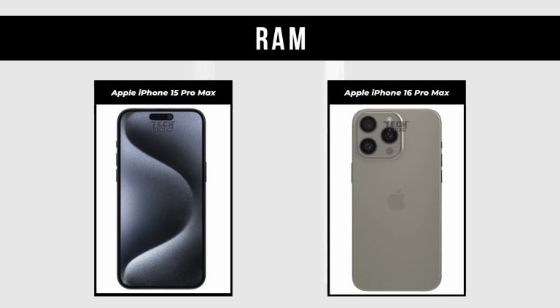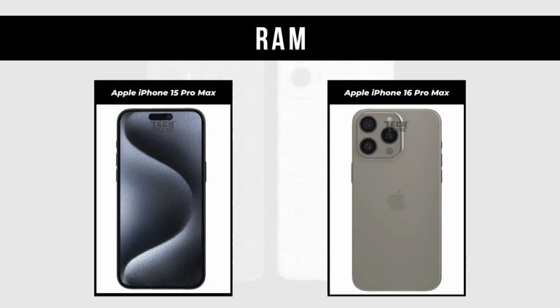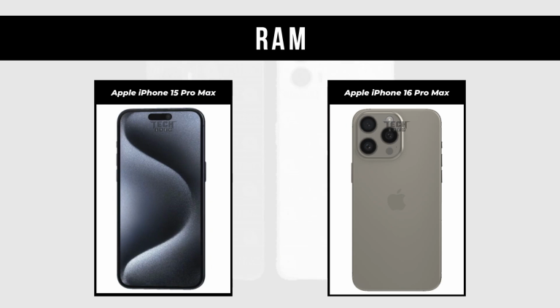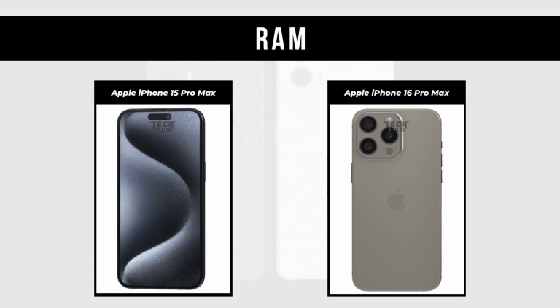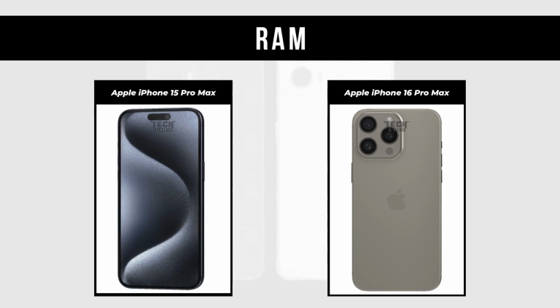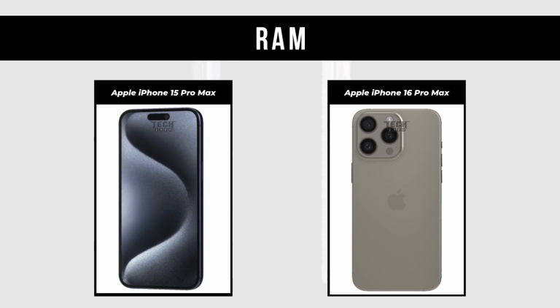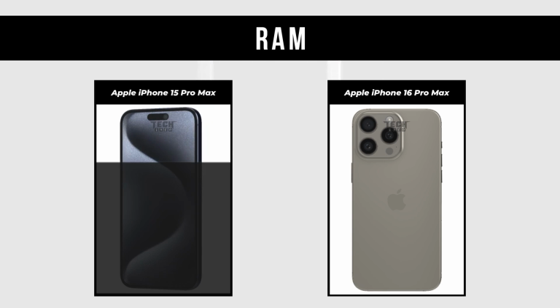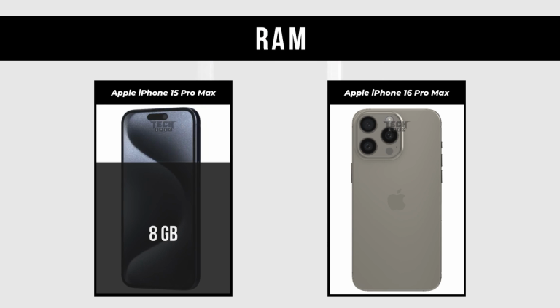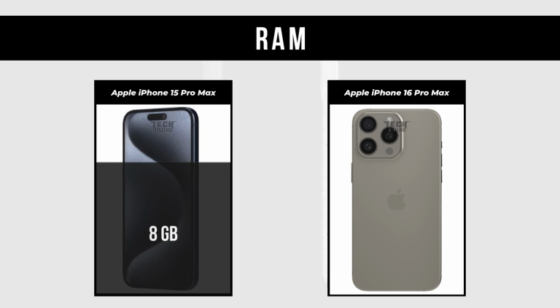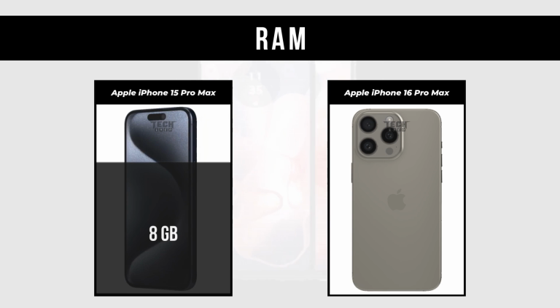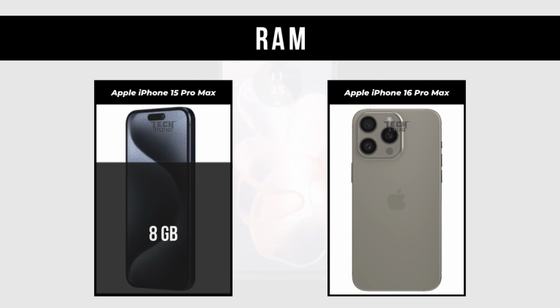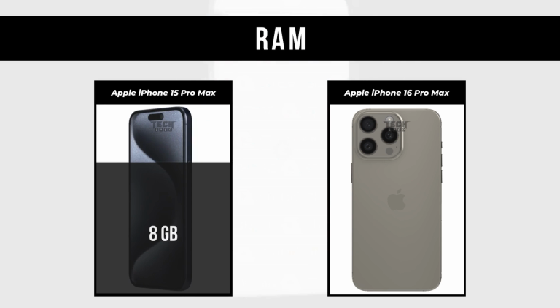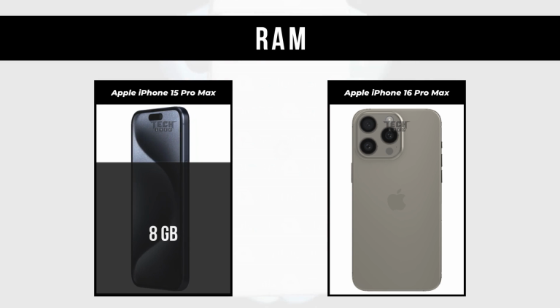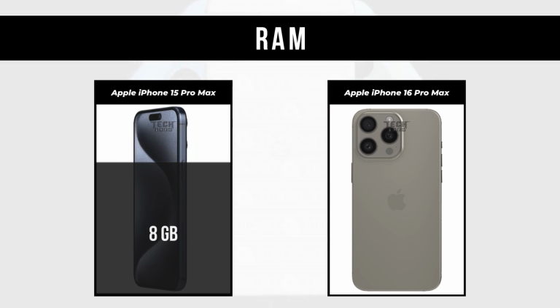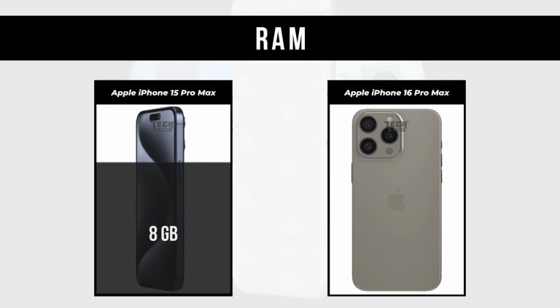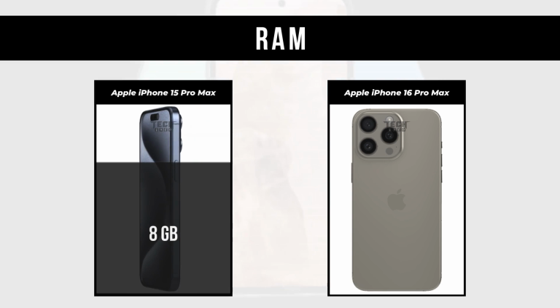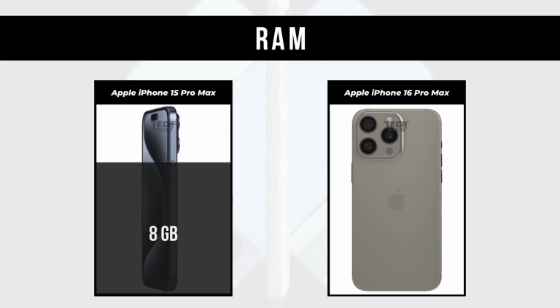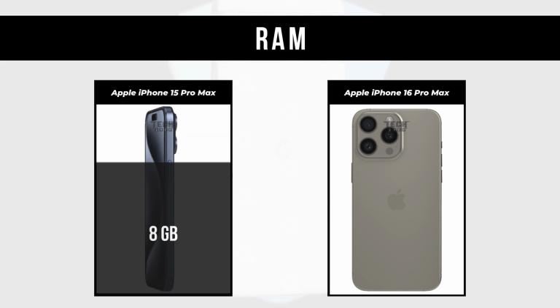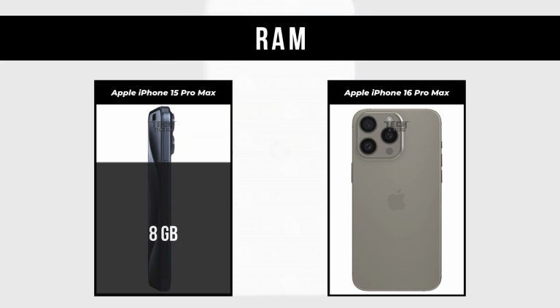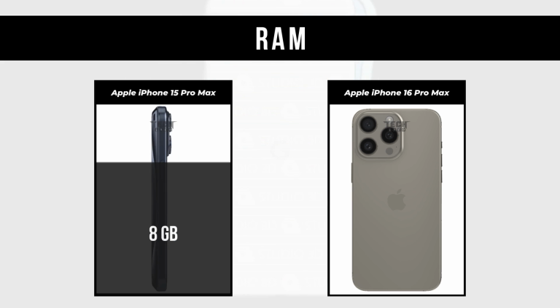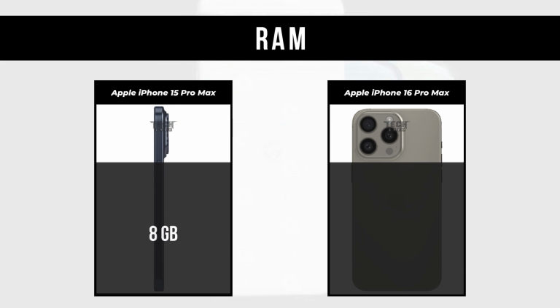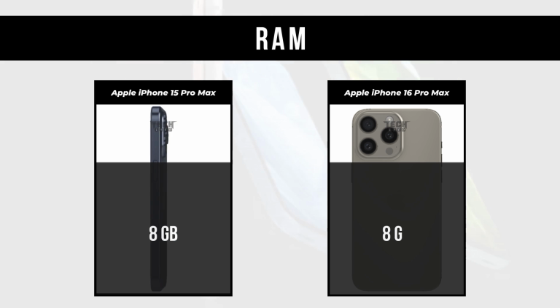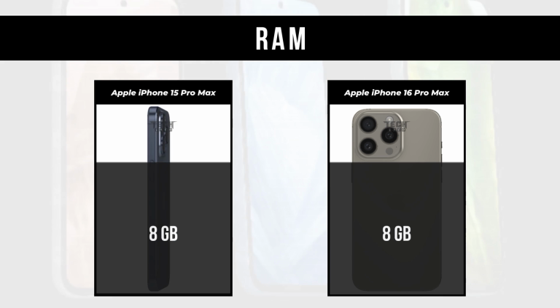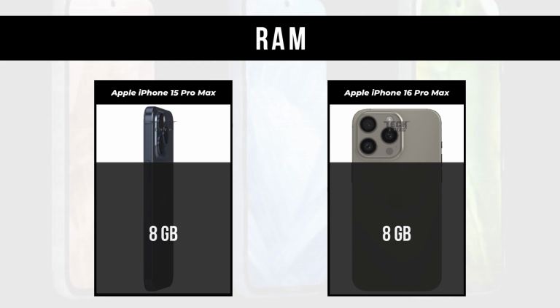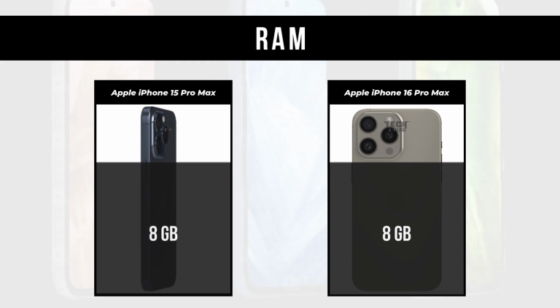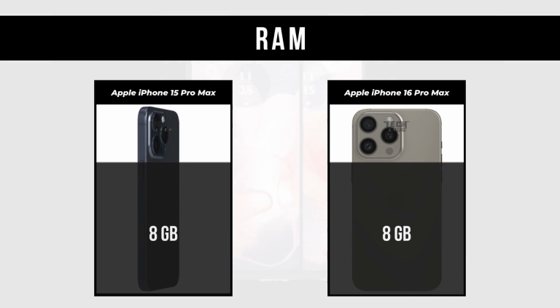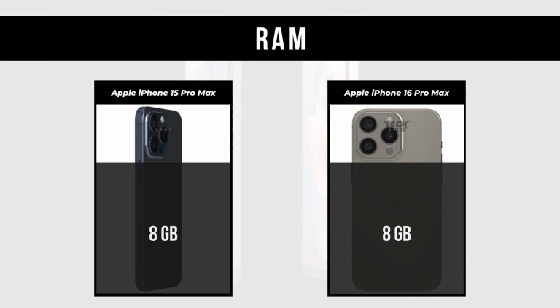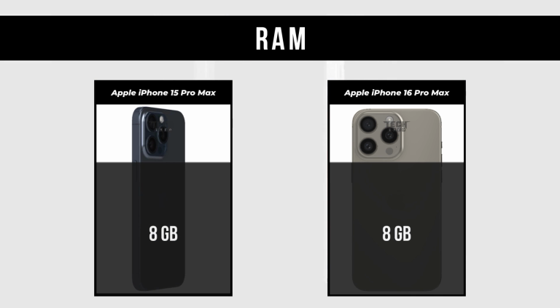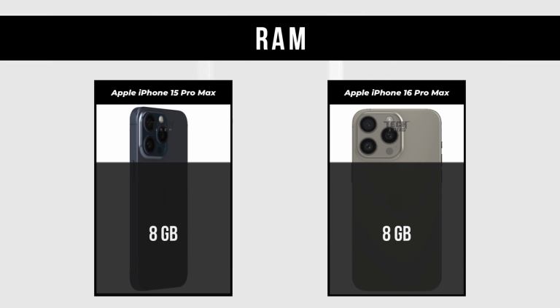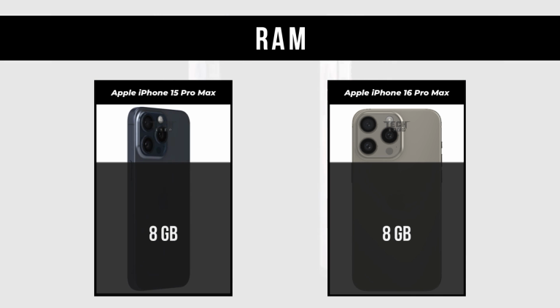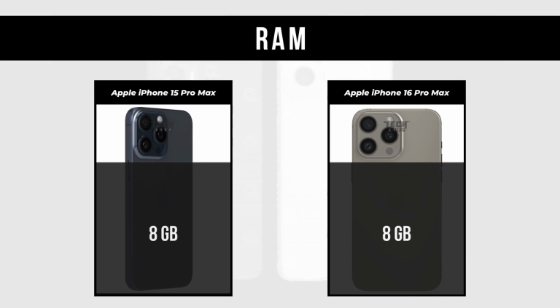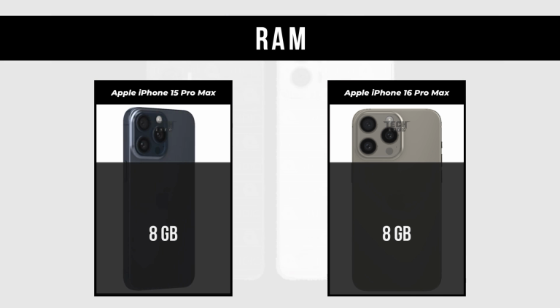RAM: Apple iPhone 15 Pro Max is 8GB. Apple iPhone 16 Pro Max is 8GB.